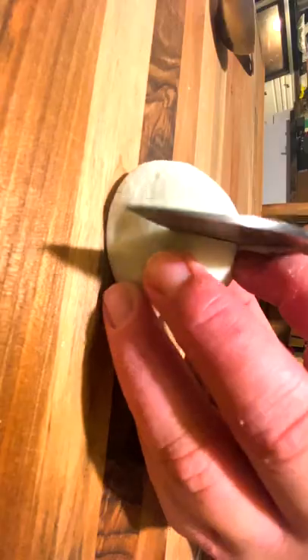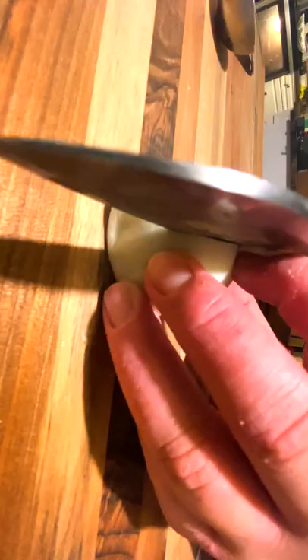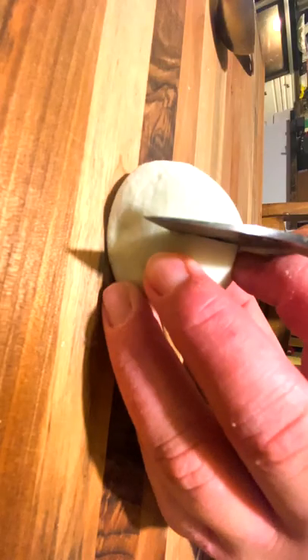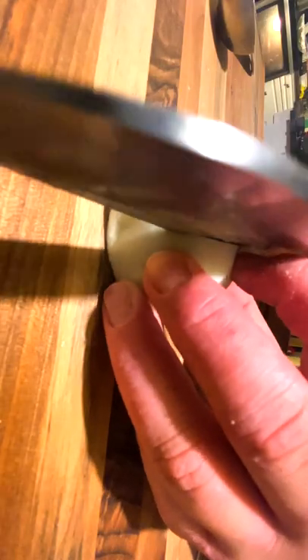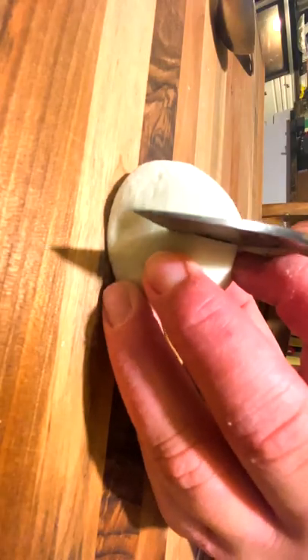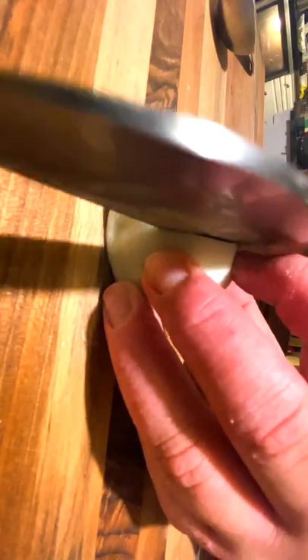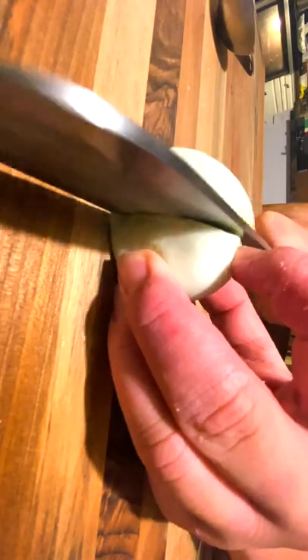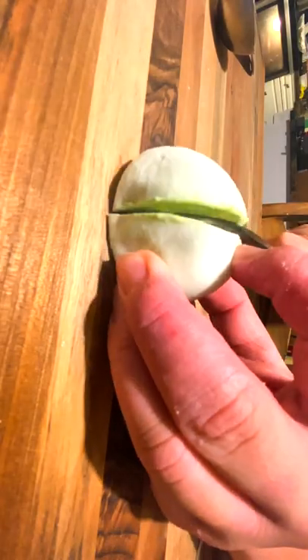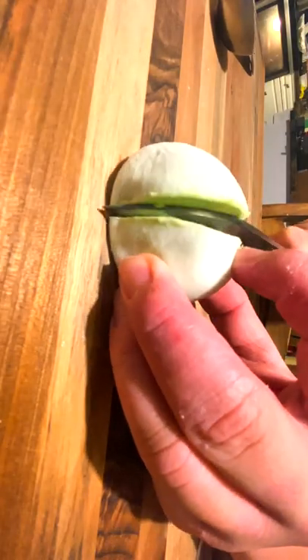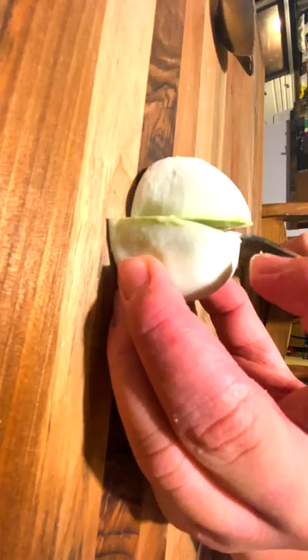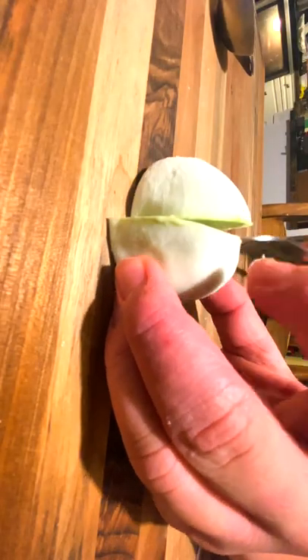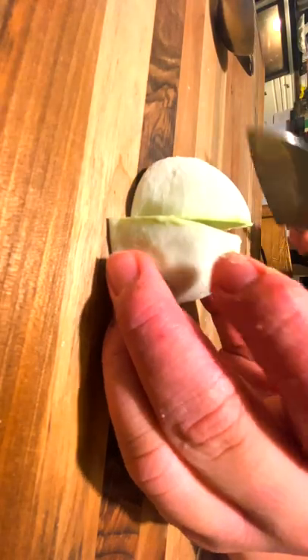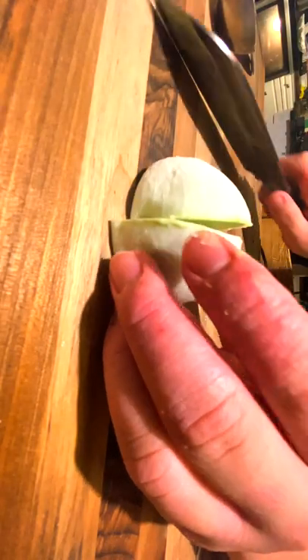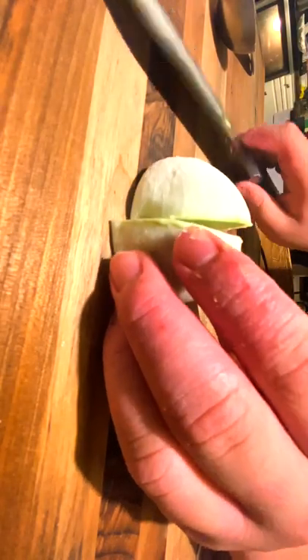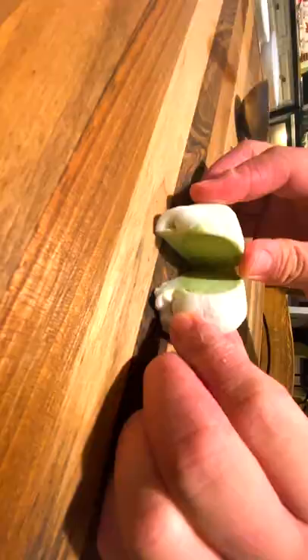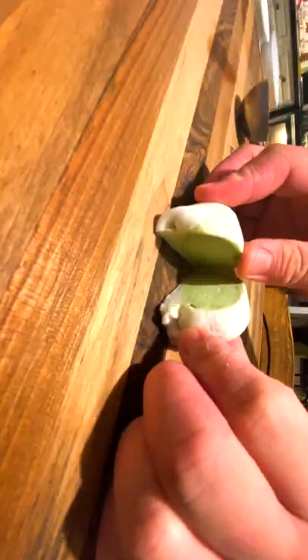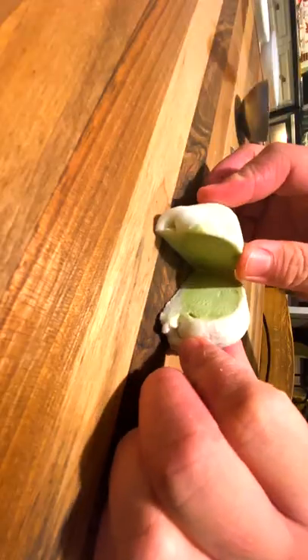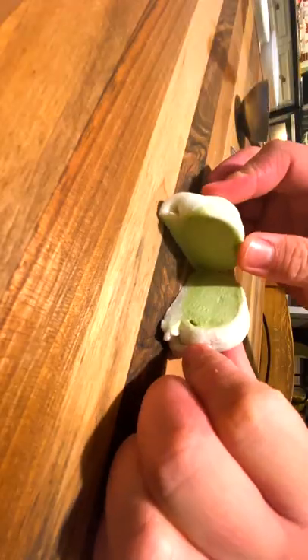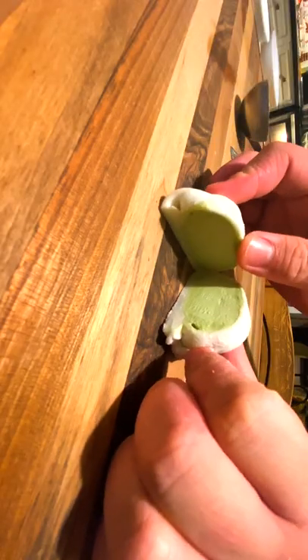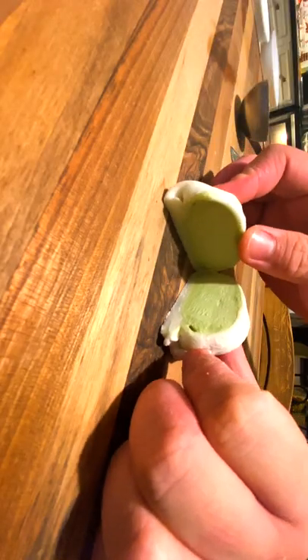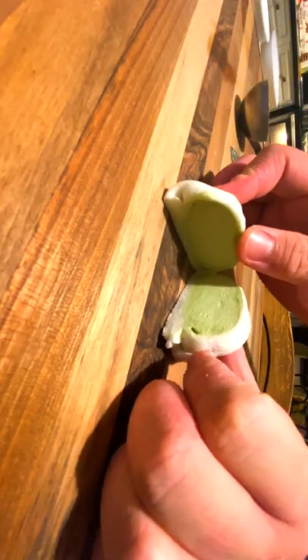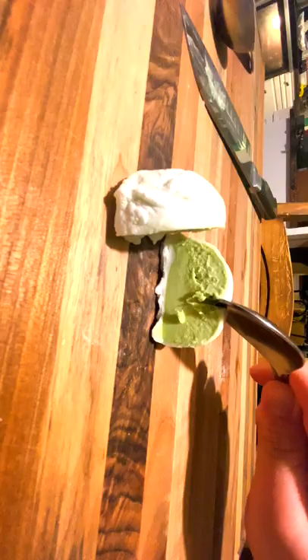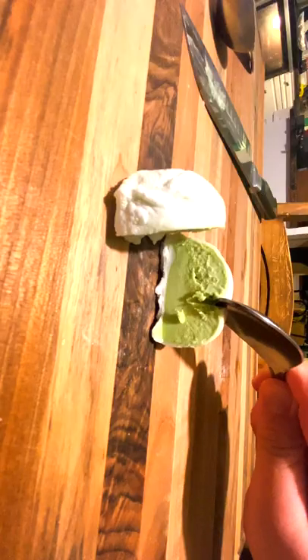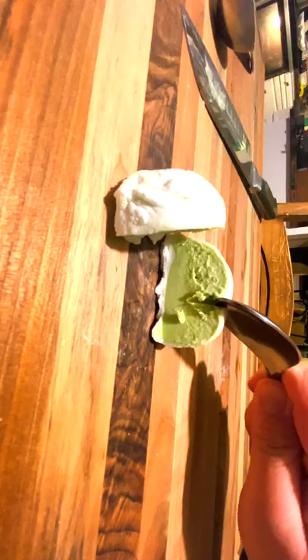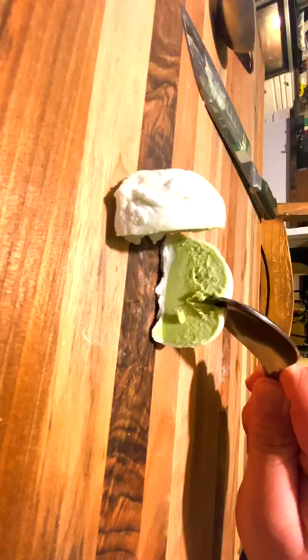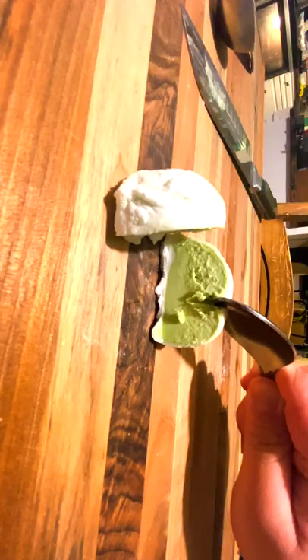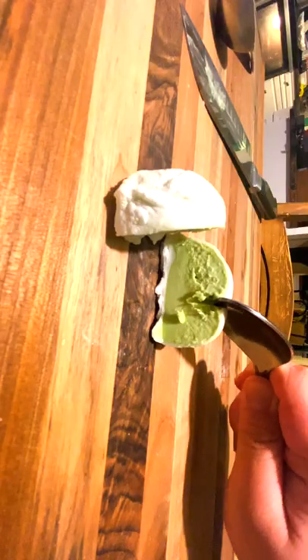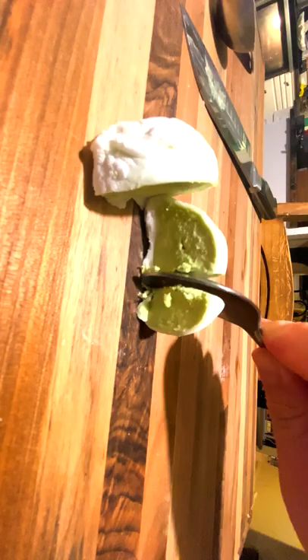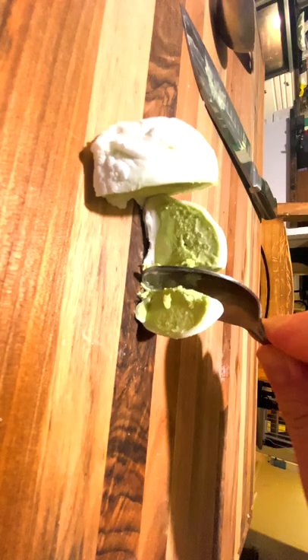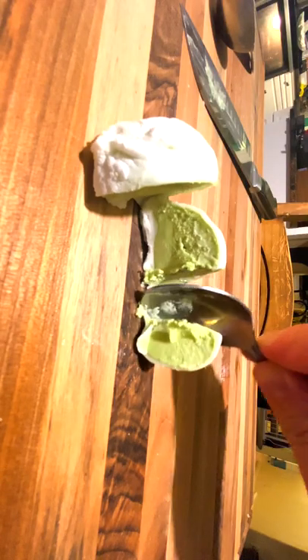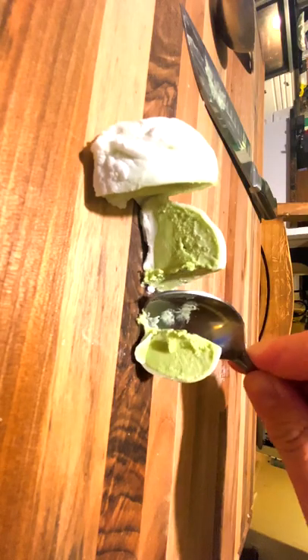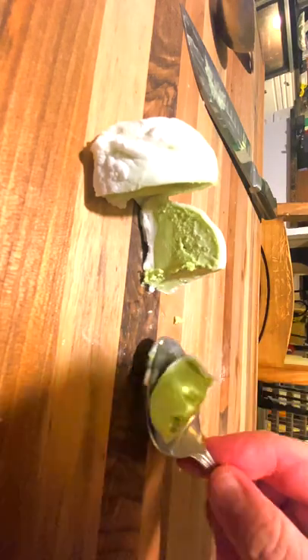After freezing, cut into your mochi ice cream and check out that cross section. It looks firm and beautiful. Let's take a bite.